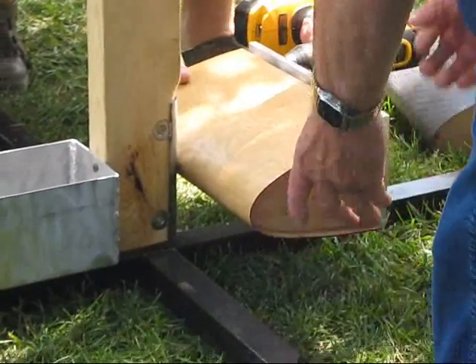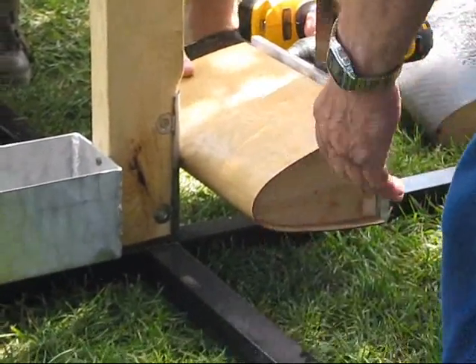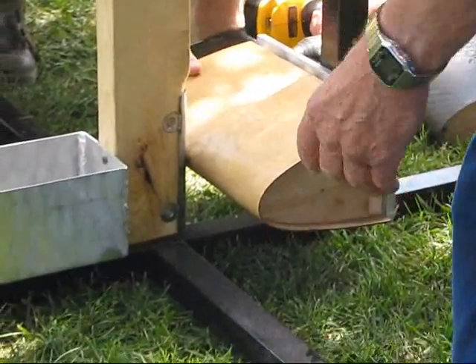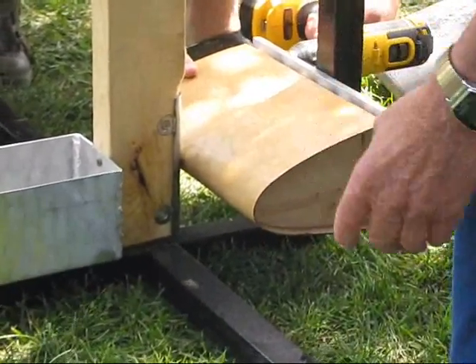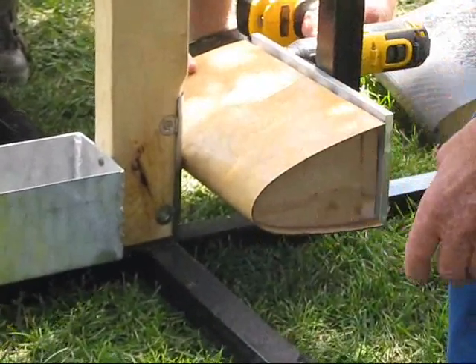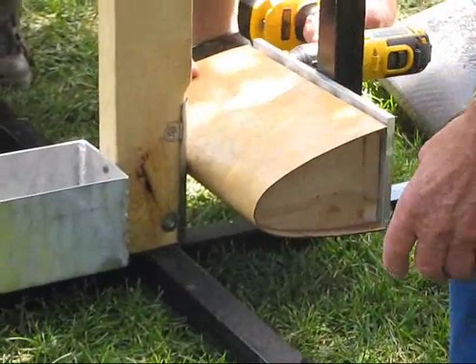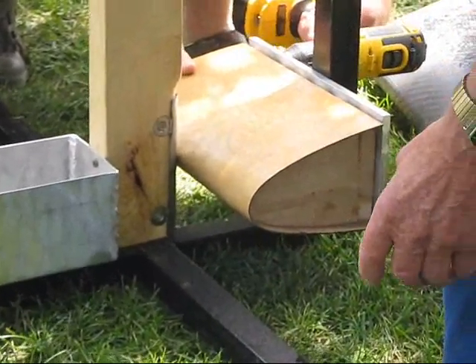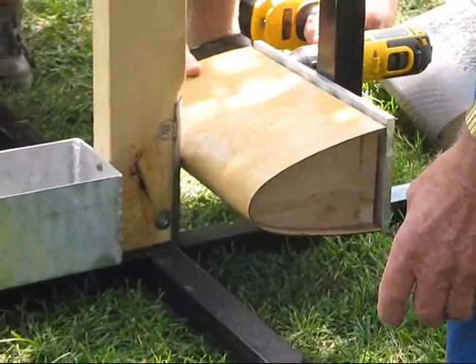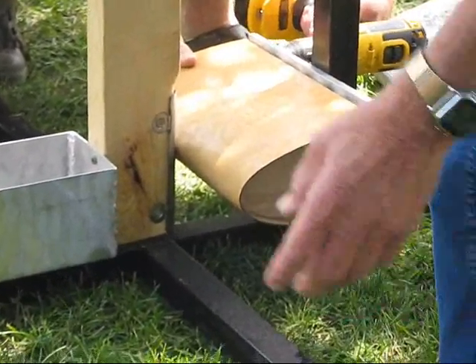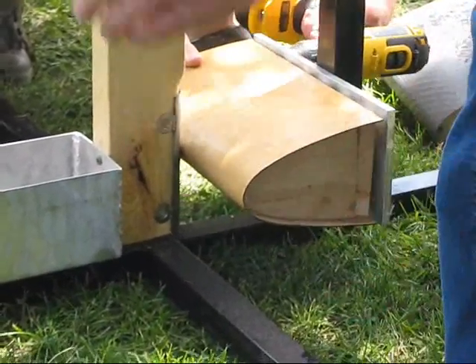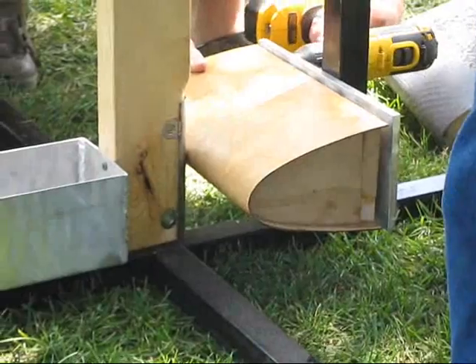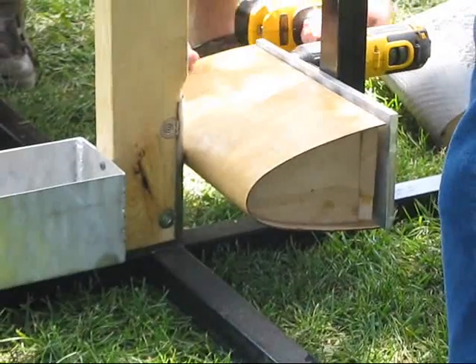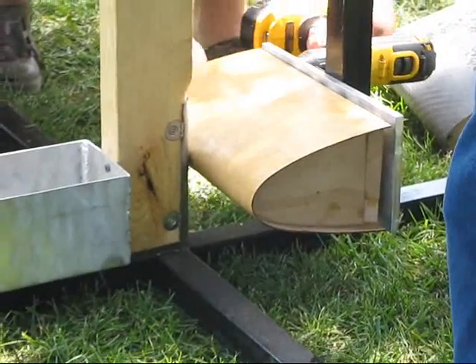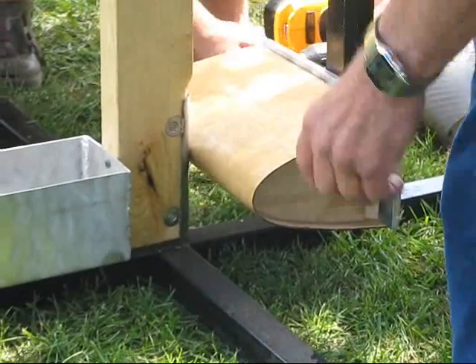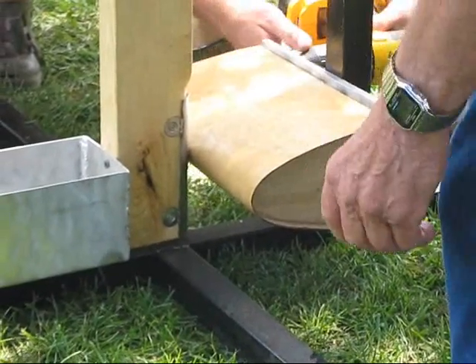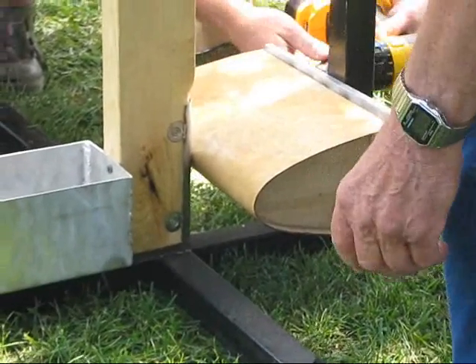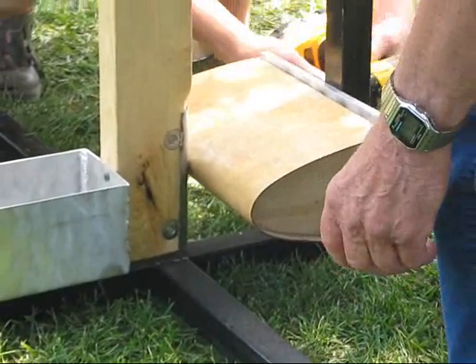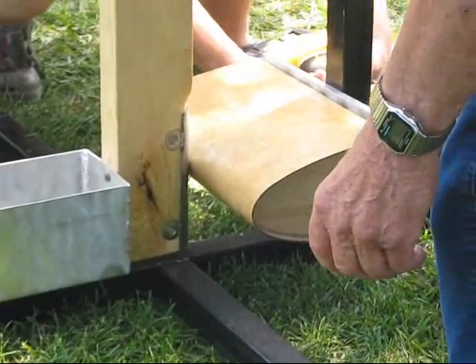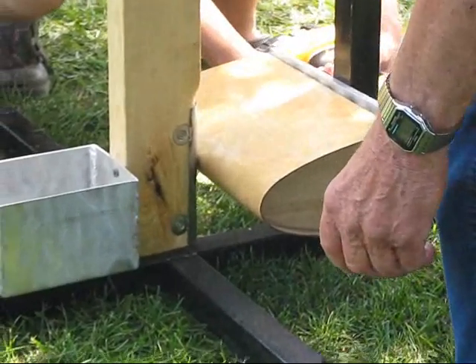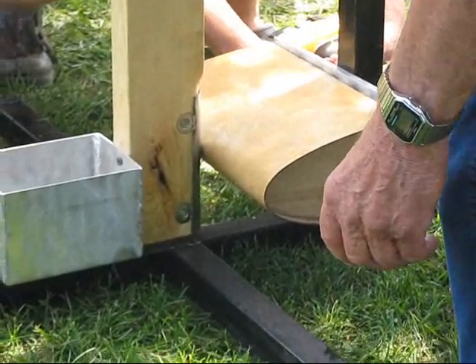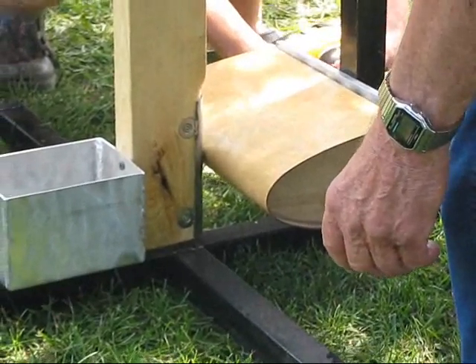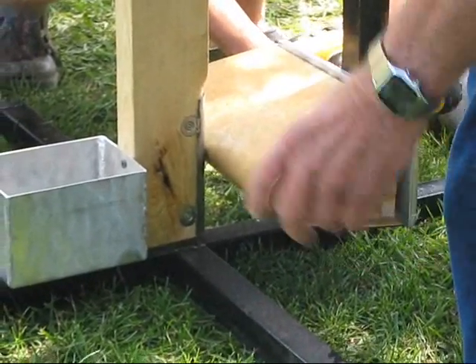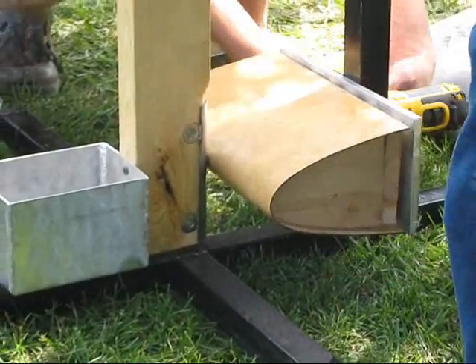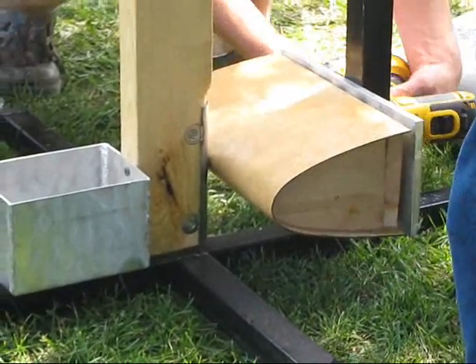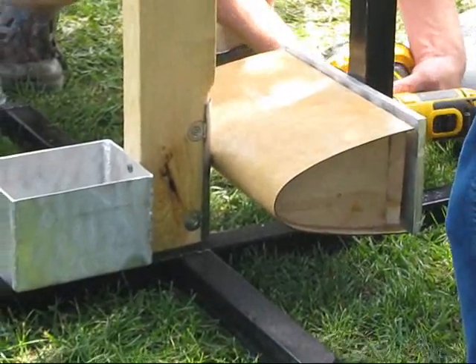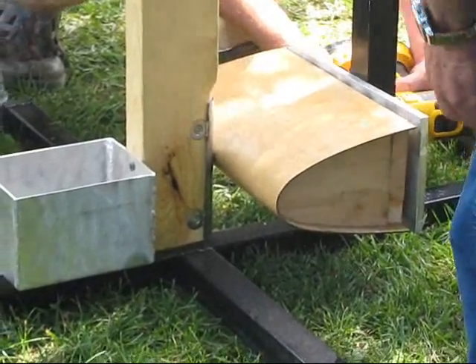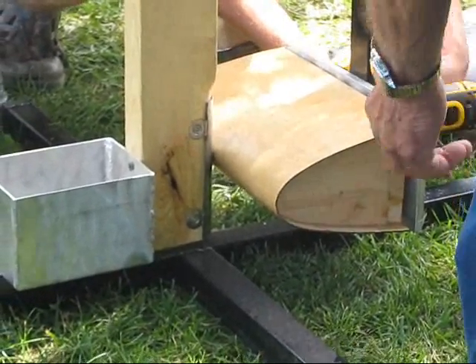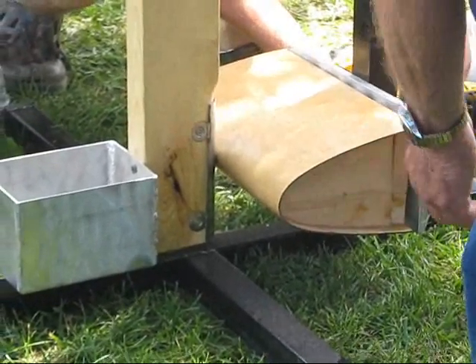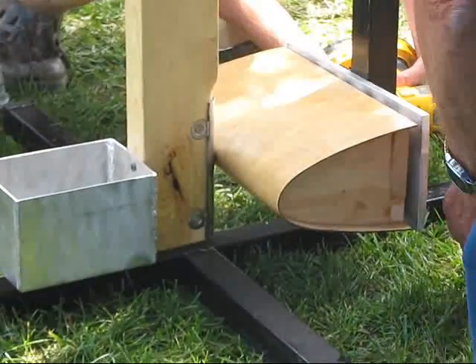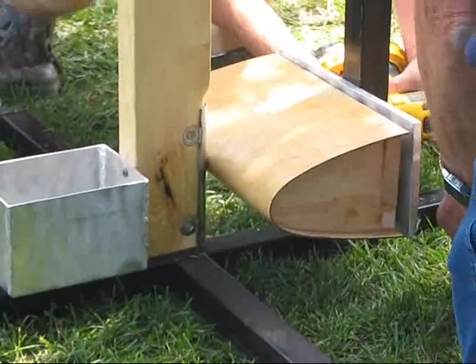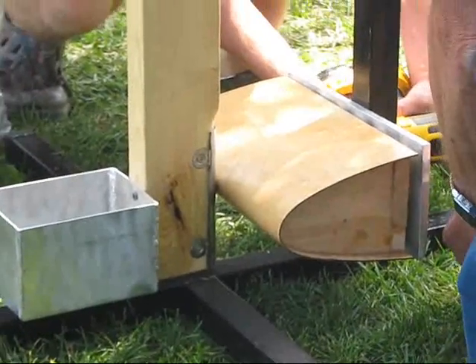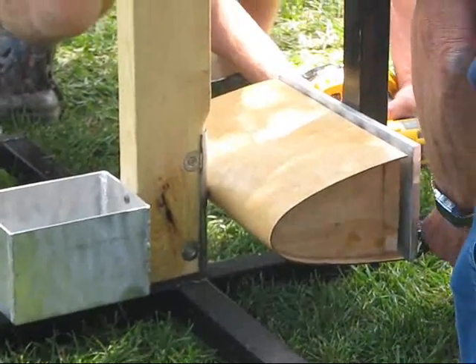They steam them, then they form them, and then they glue them back together. Pretty nice family.